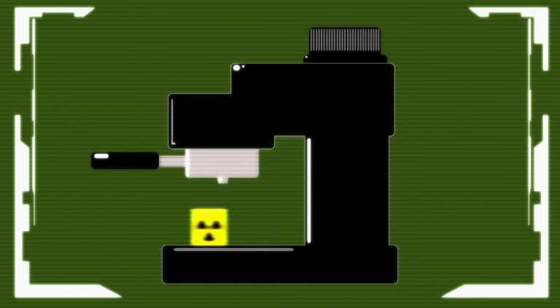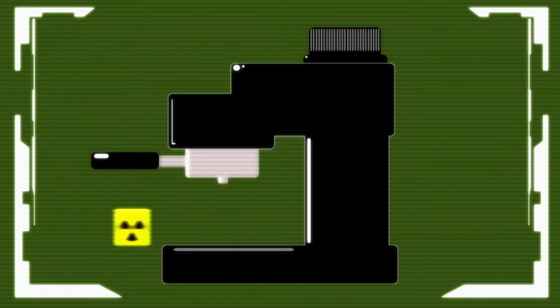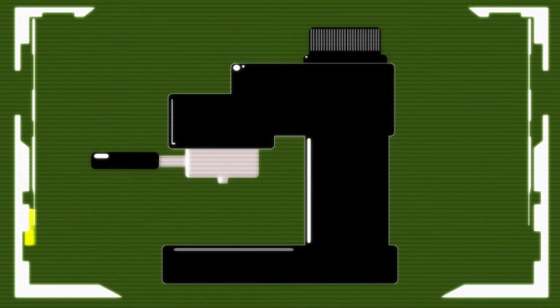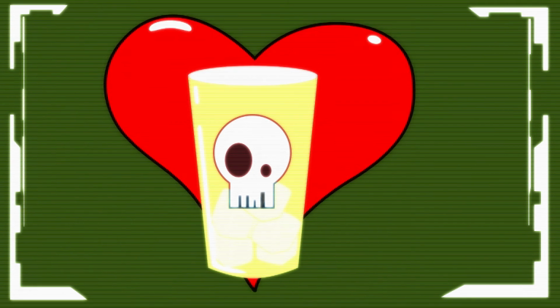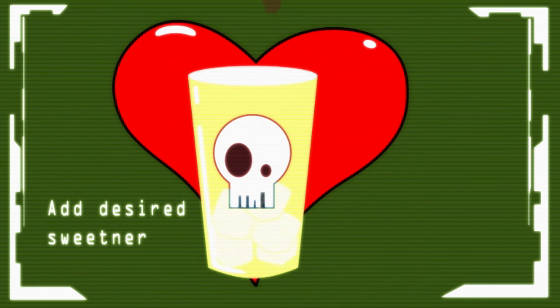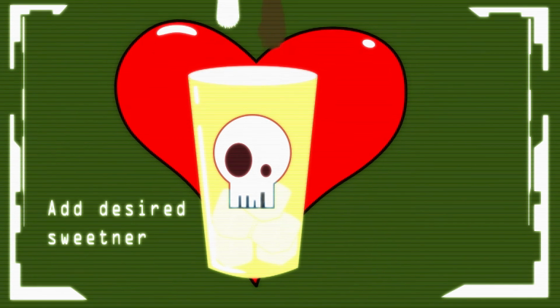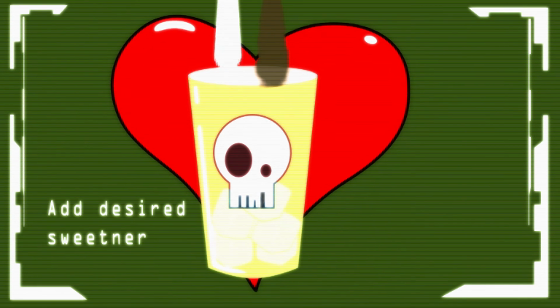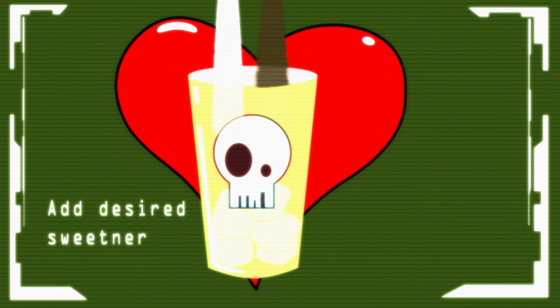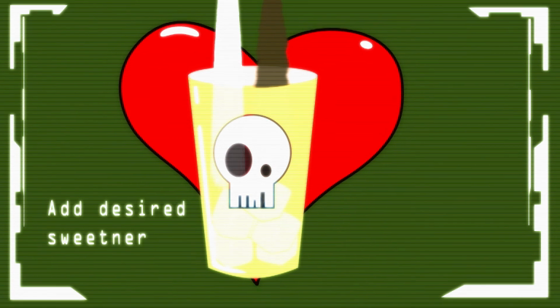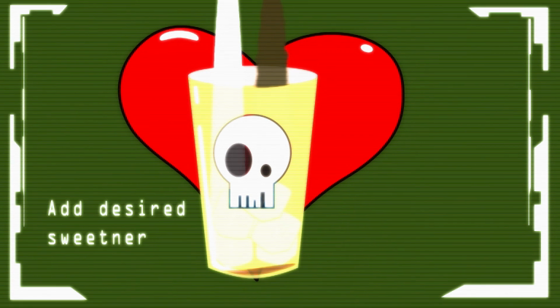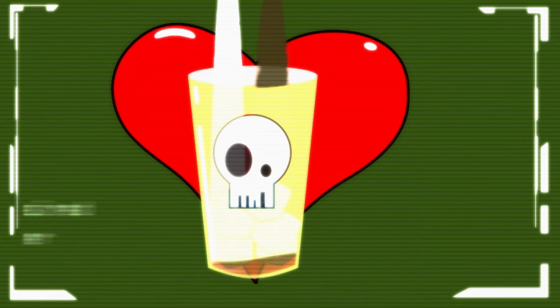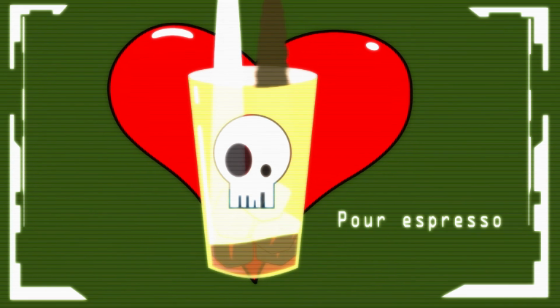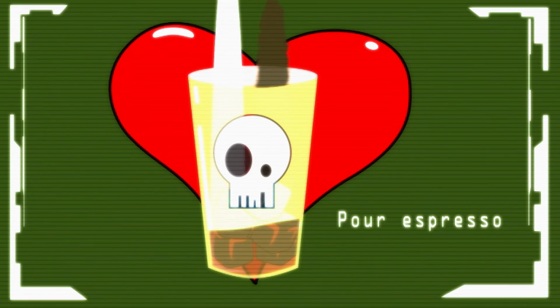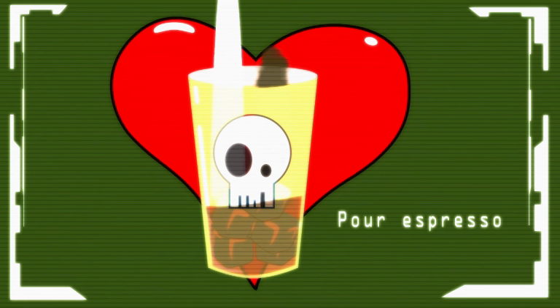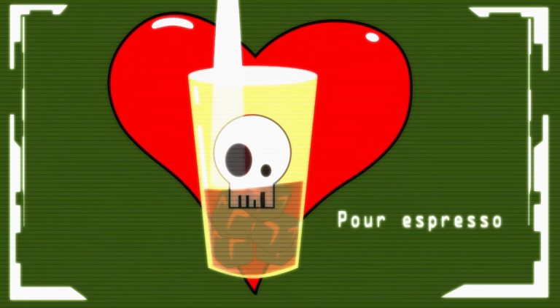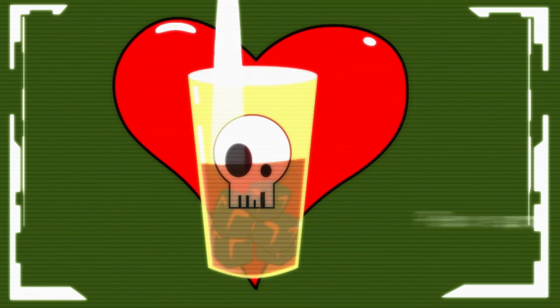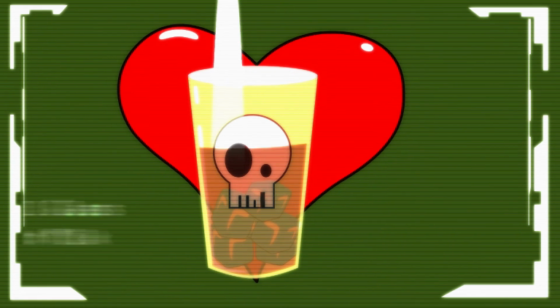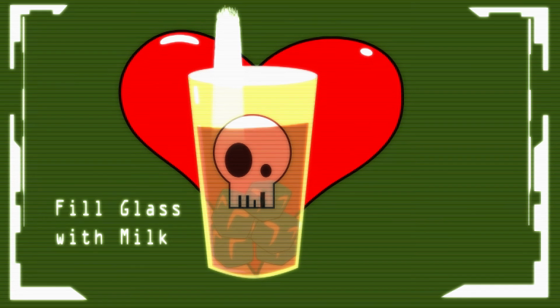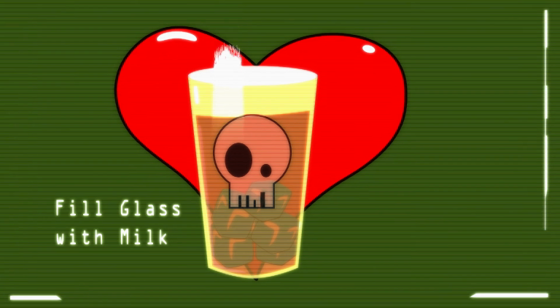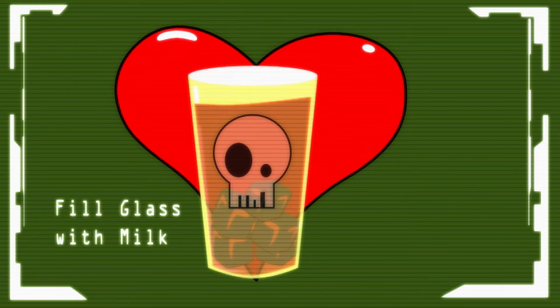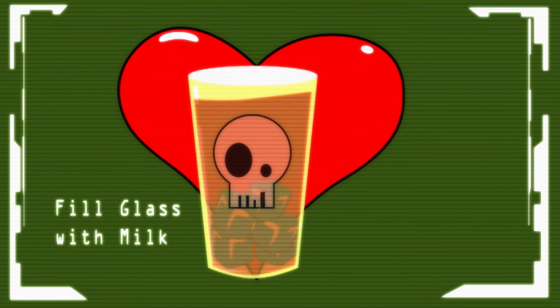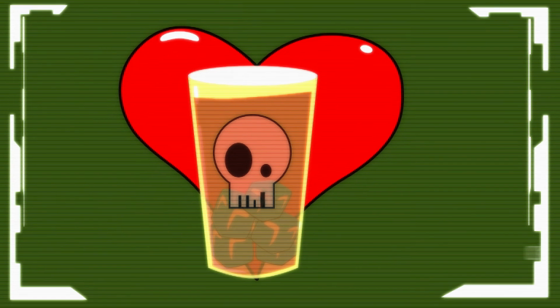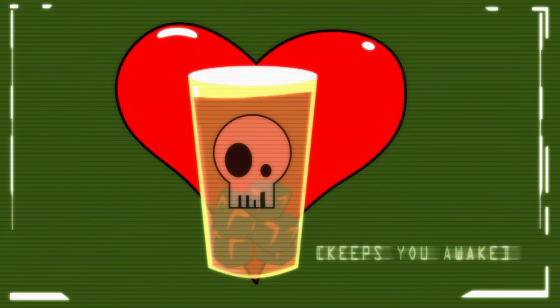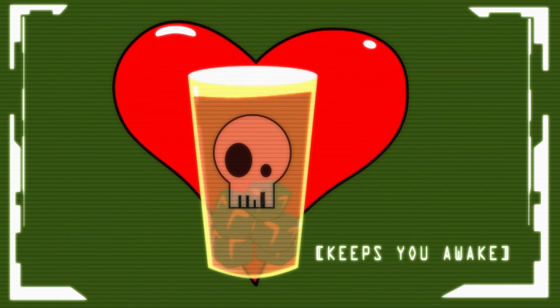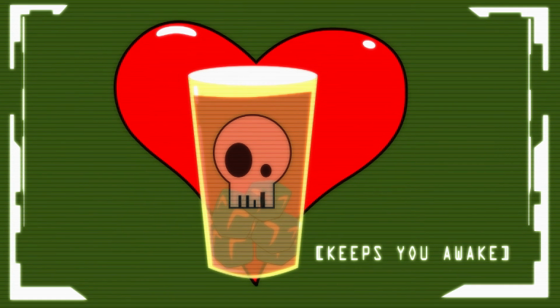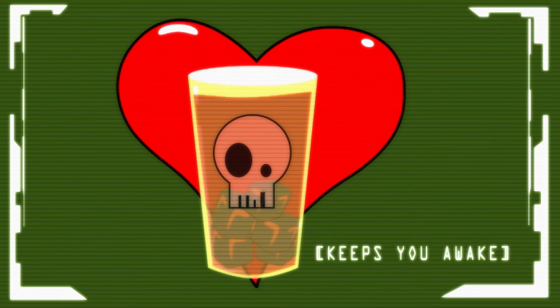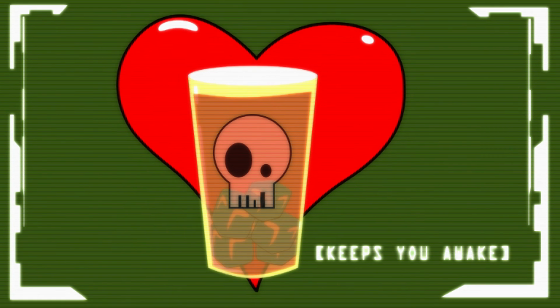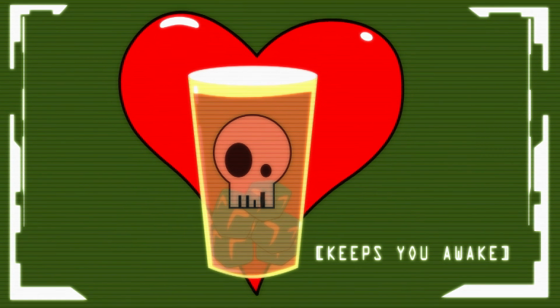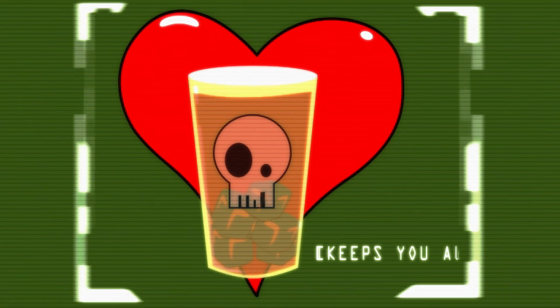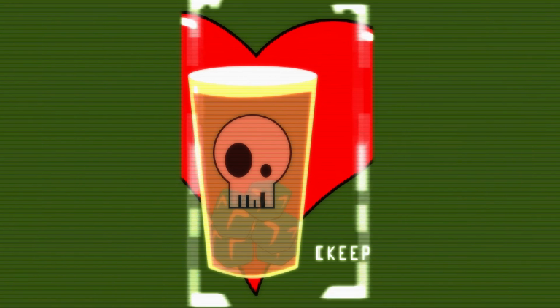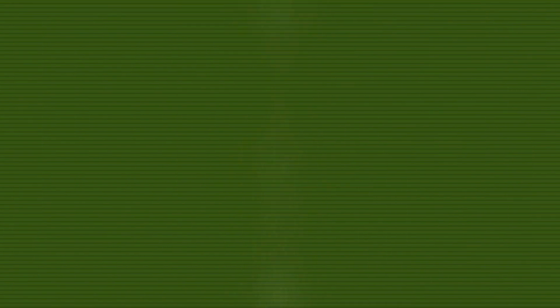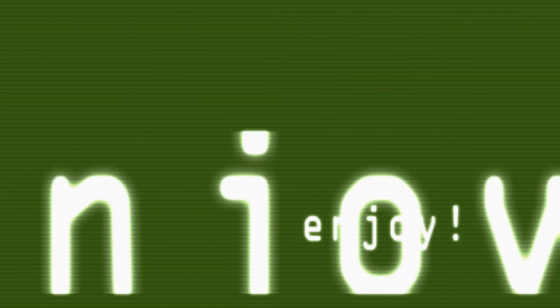Add your desired sweetener to a glass of ice. Pour the espresso. Fill it with milk. Keep you awake for these late night projects. Enjoy.